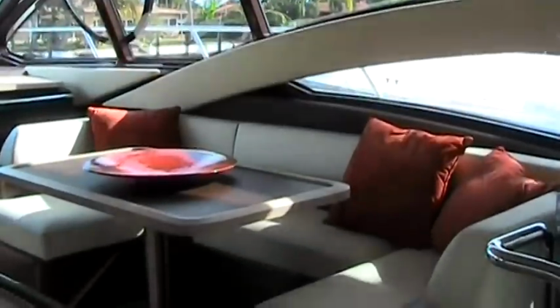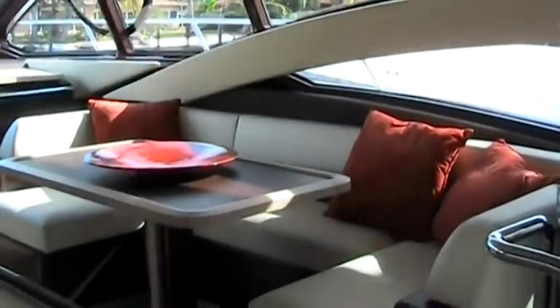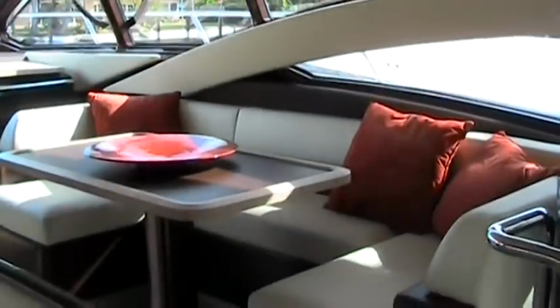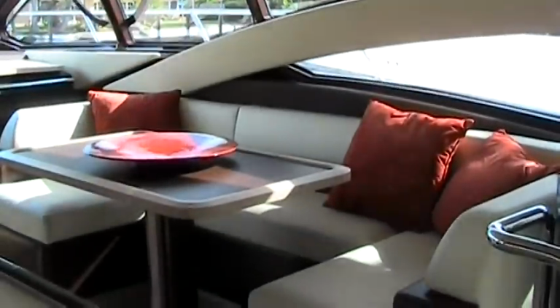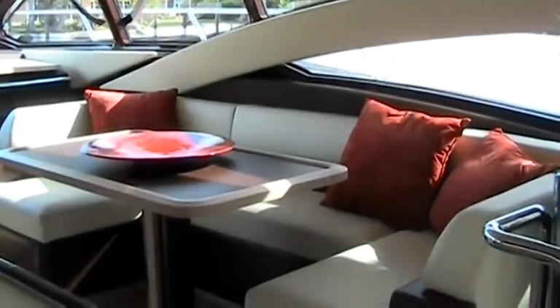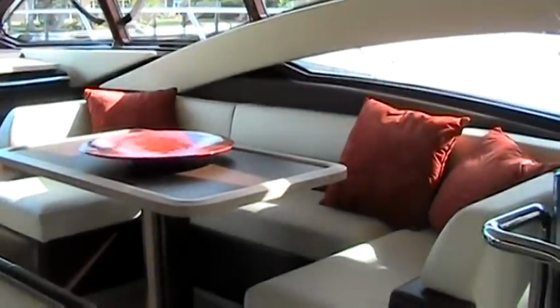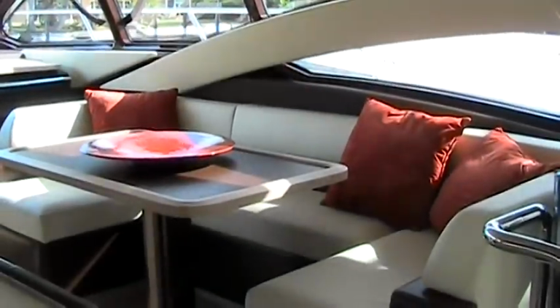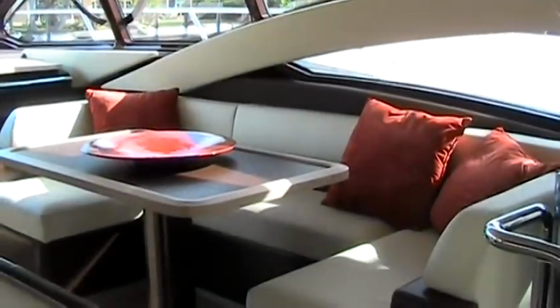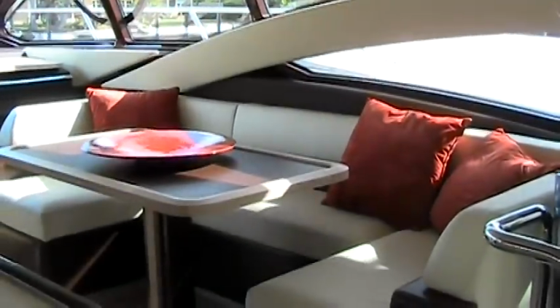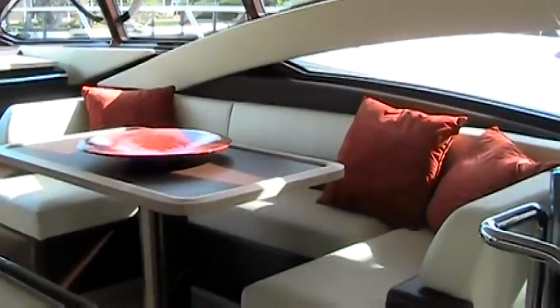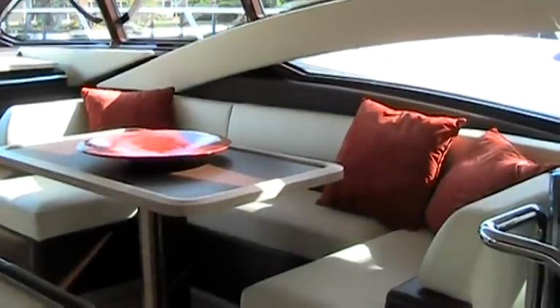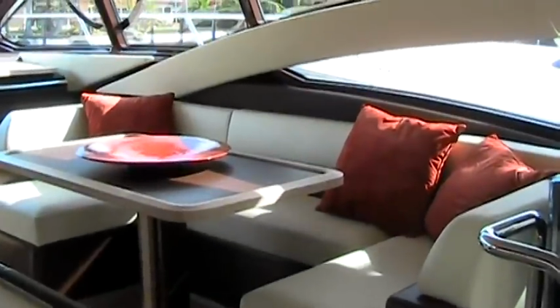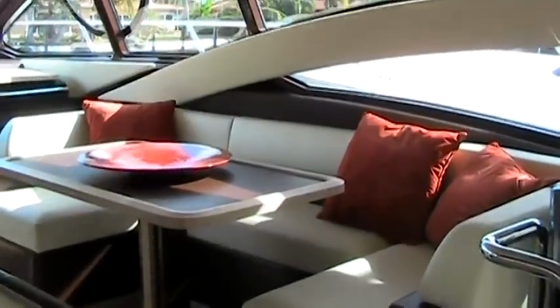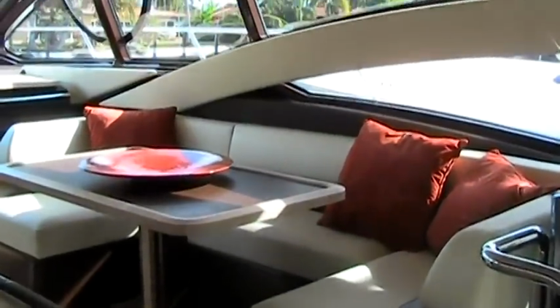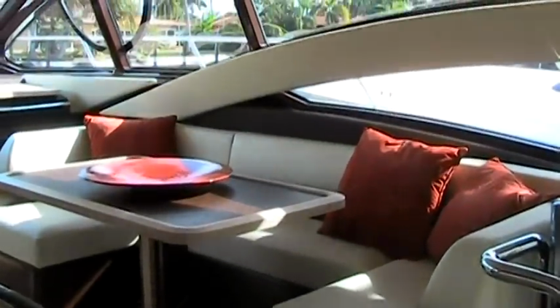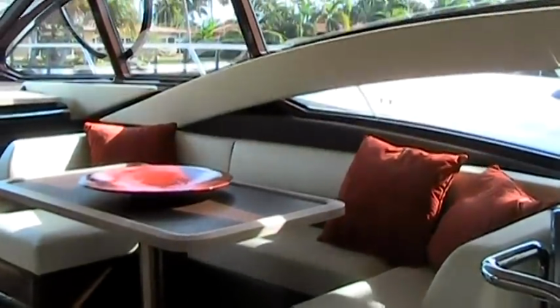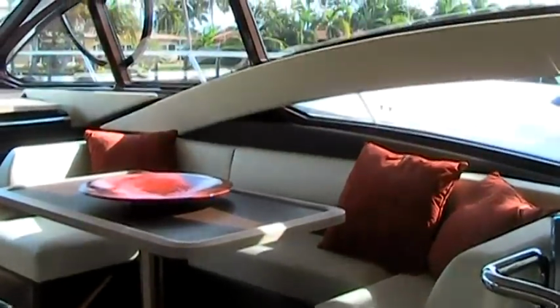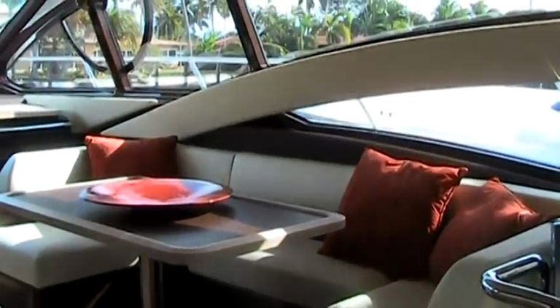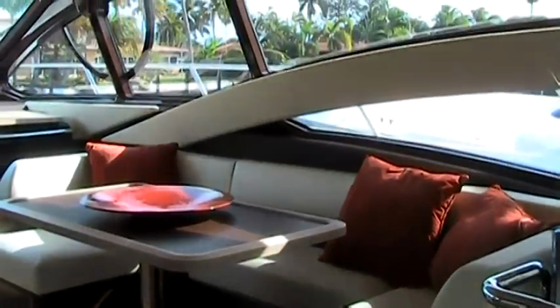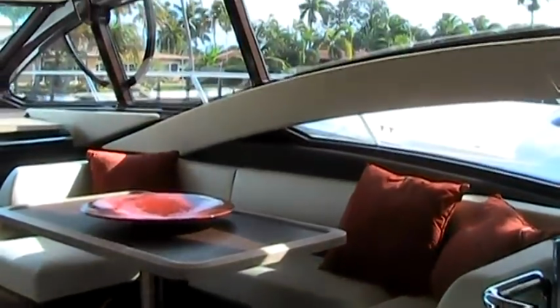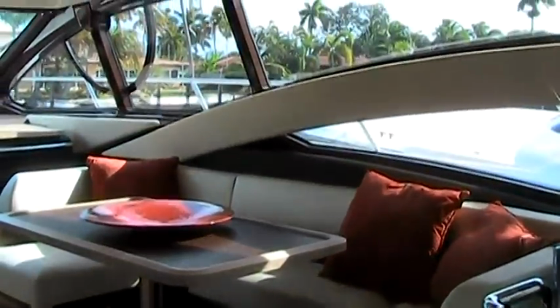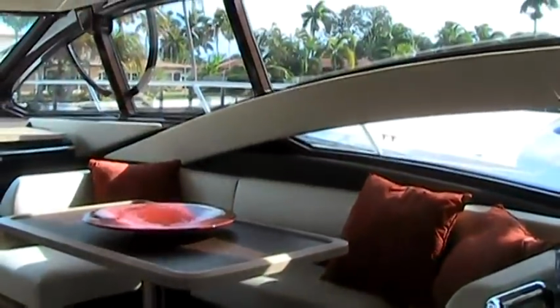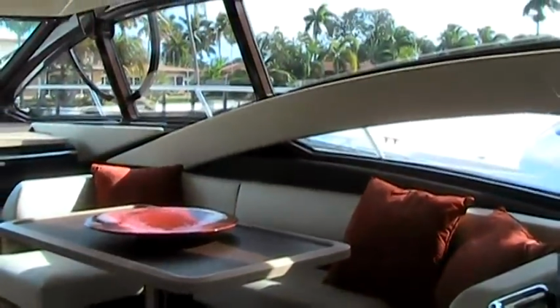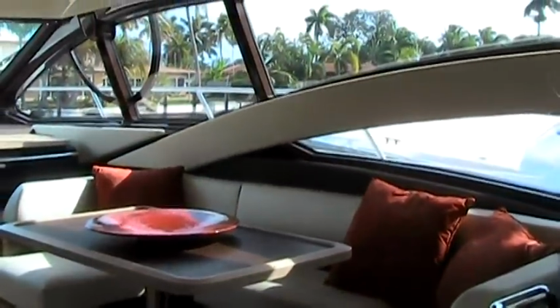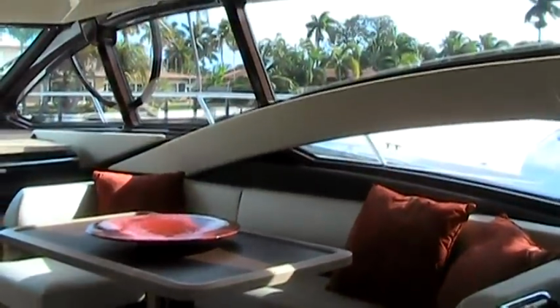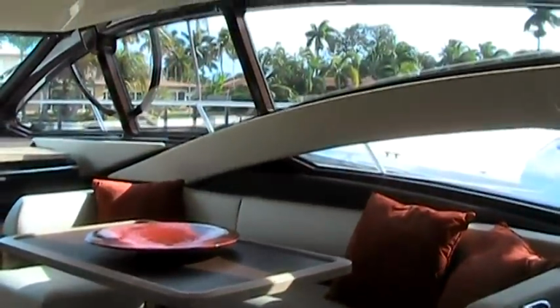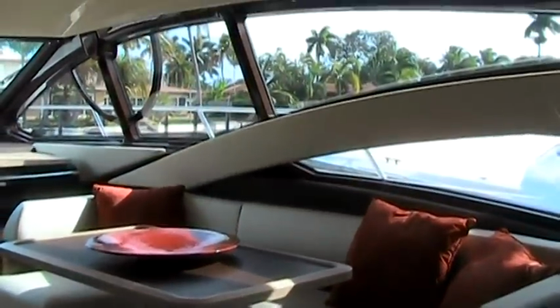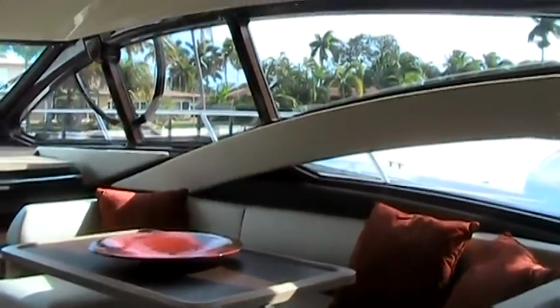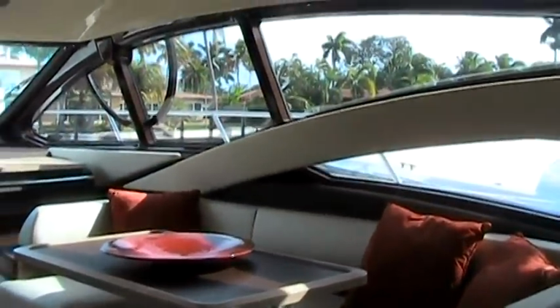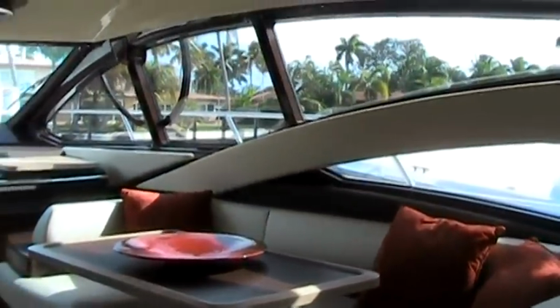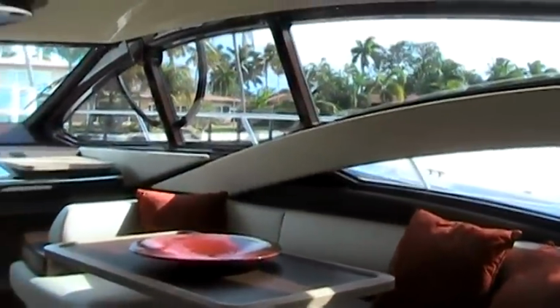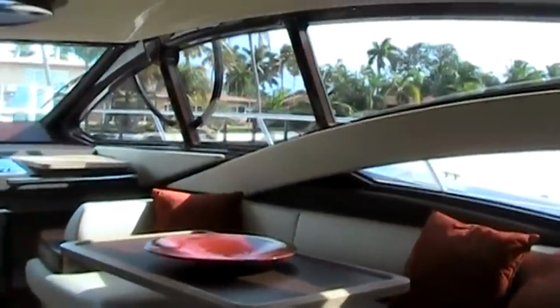Moving to the upper salon, you'll find a dedicated dinette with comfortable seating for six.